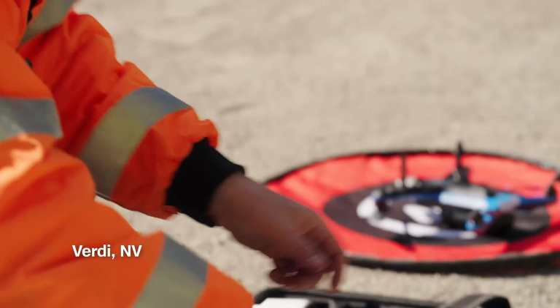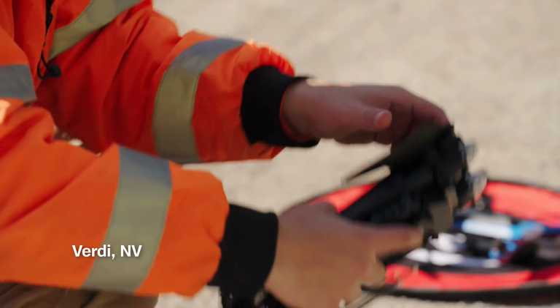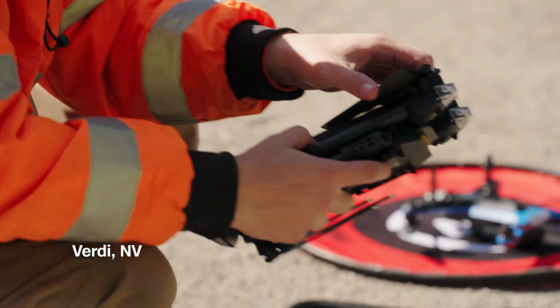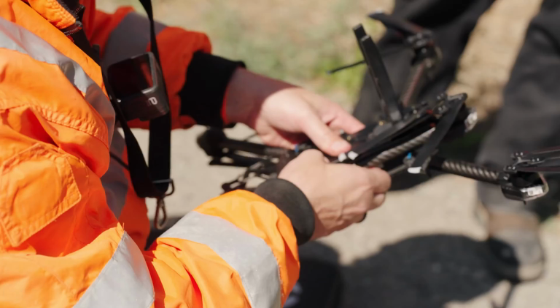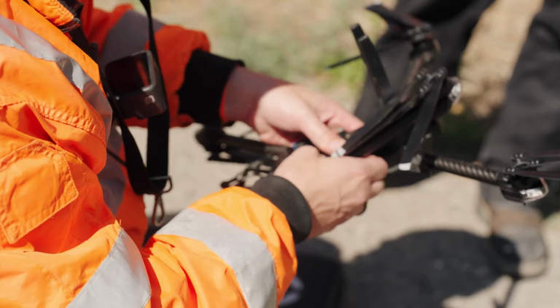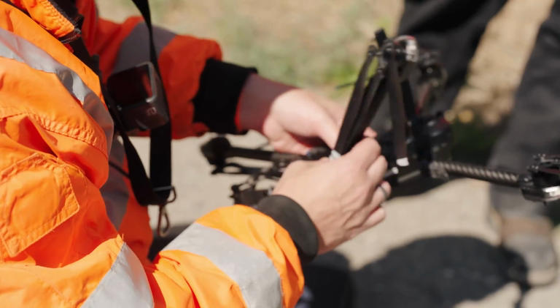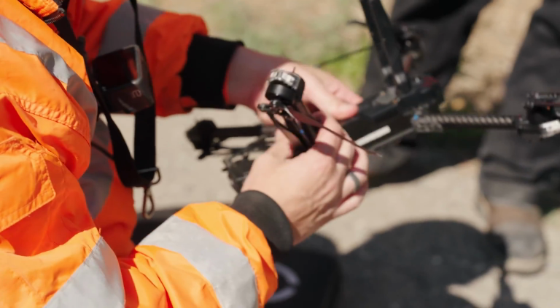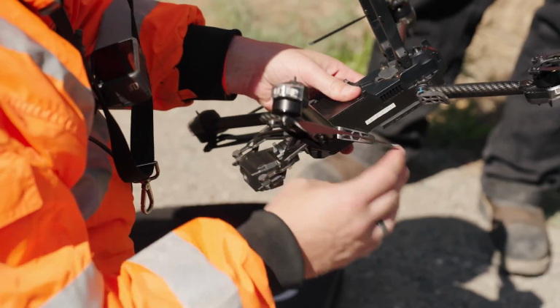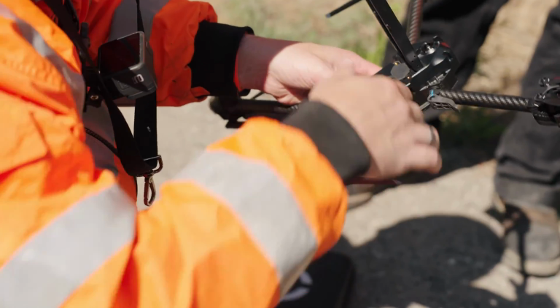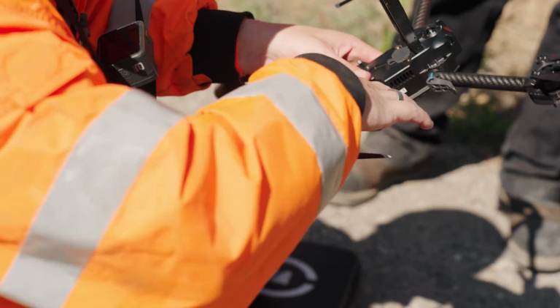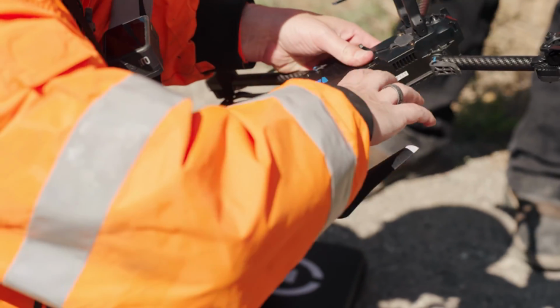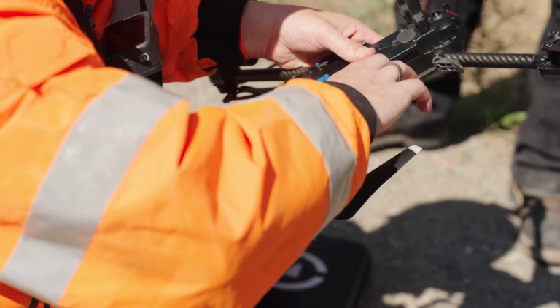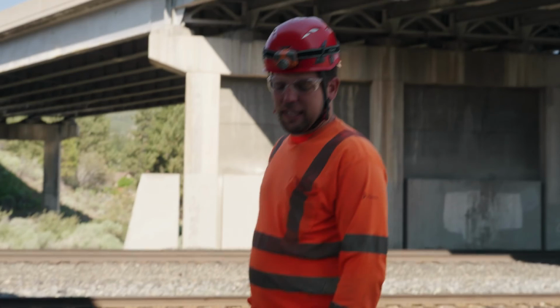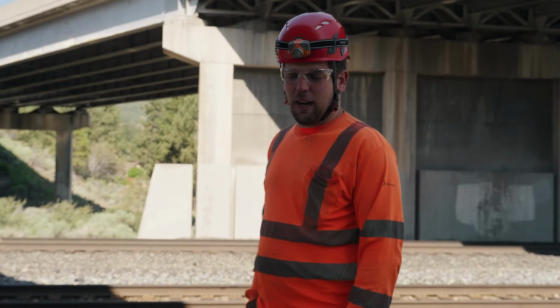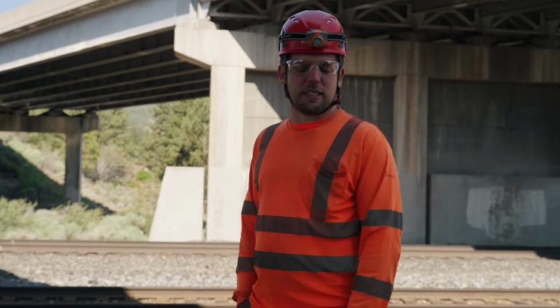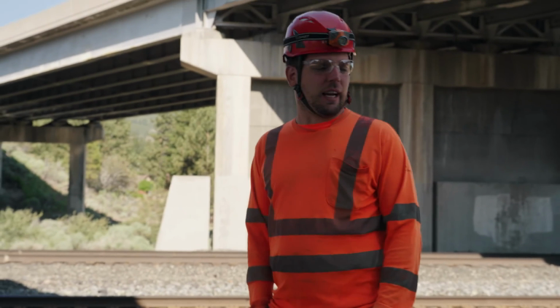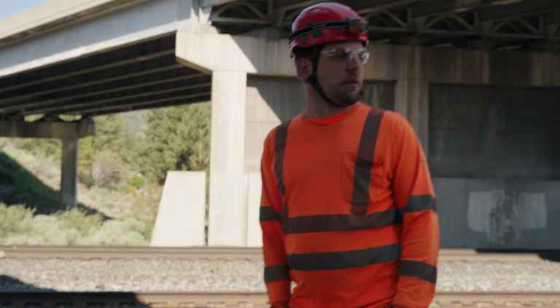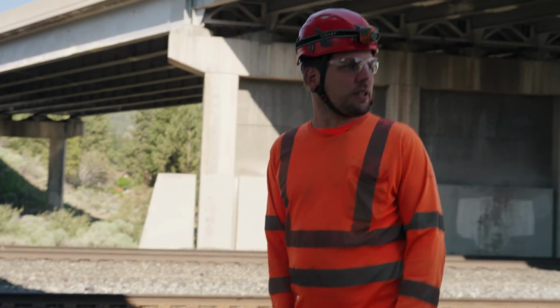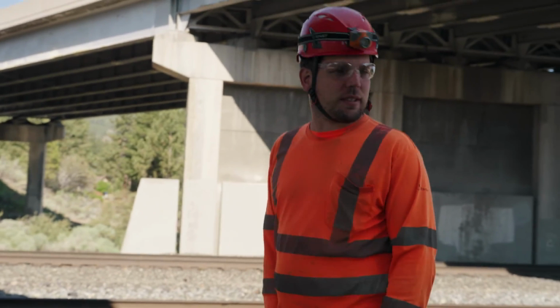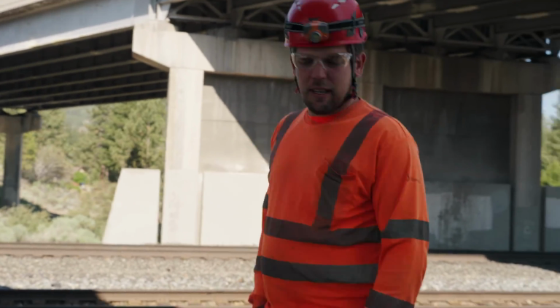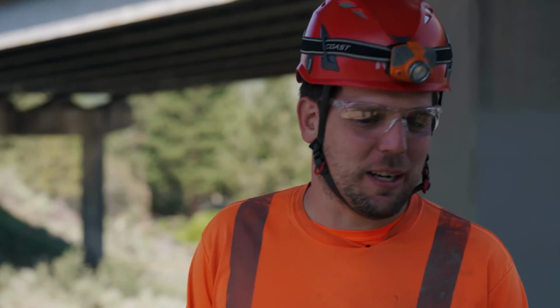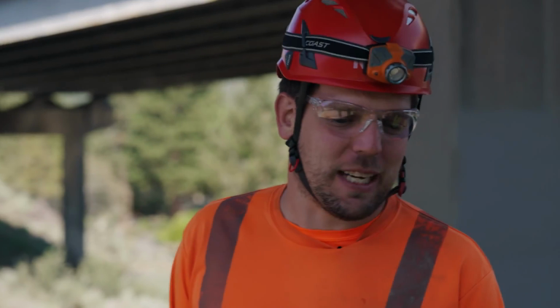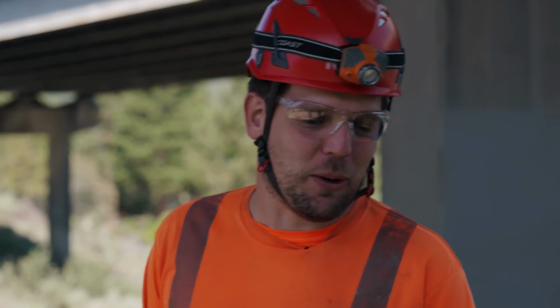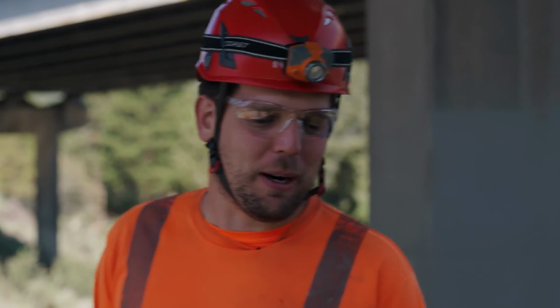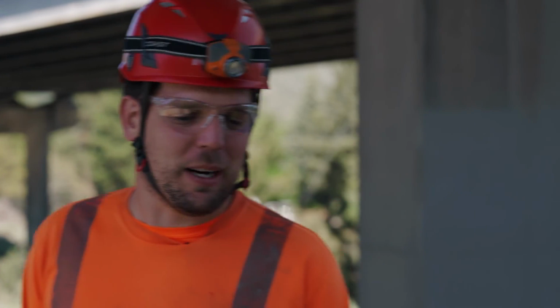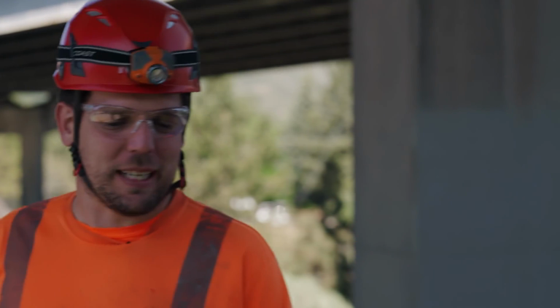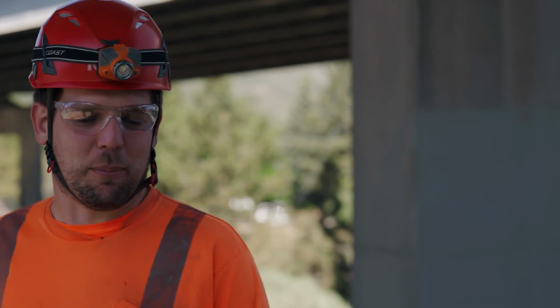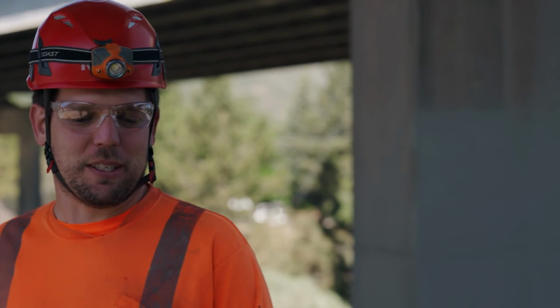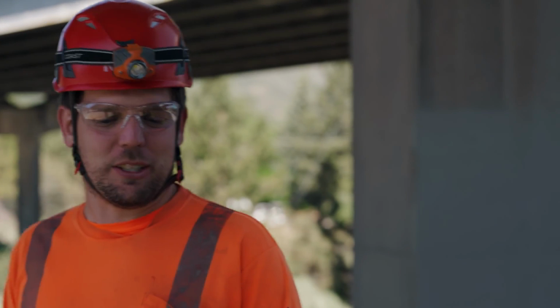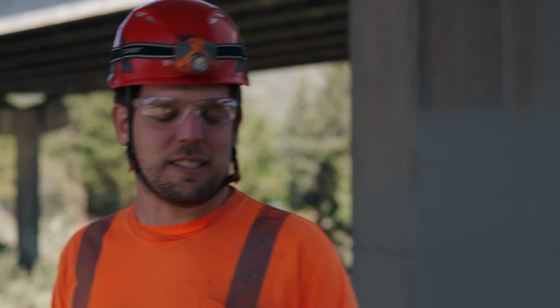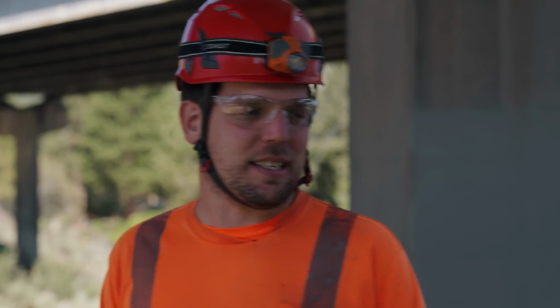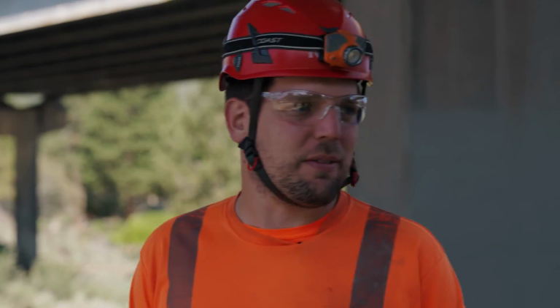I like to use the football analogy for us. We are like the offensive line for bridges — we're here to protect the quarterback. We're here to protect the bridge and make sure it stays safe.